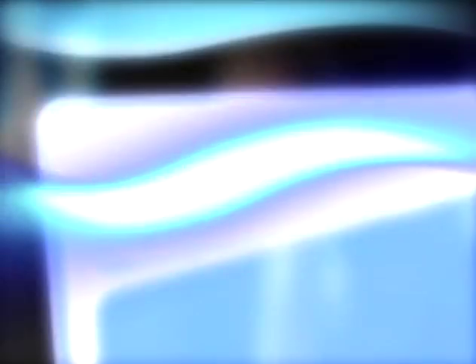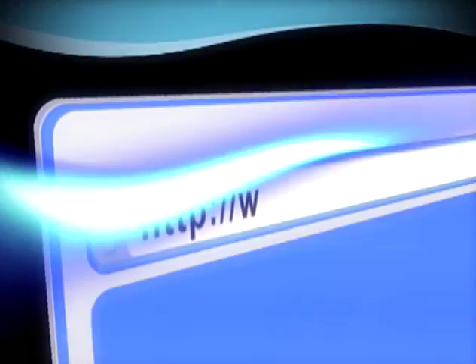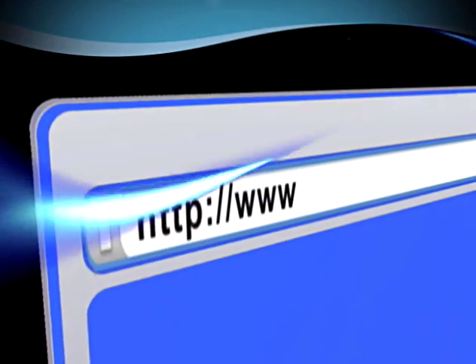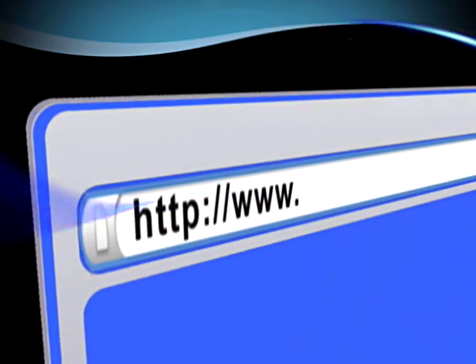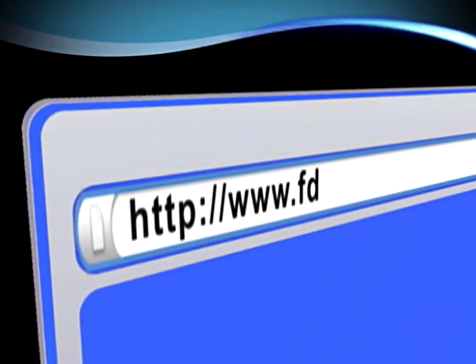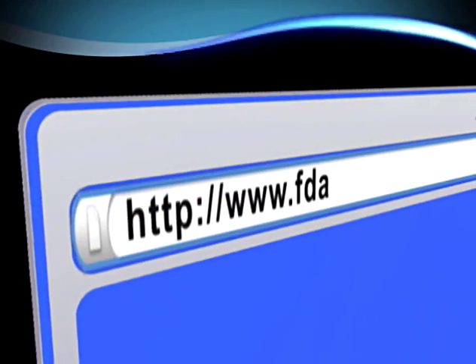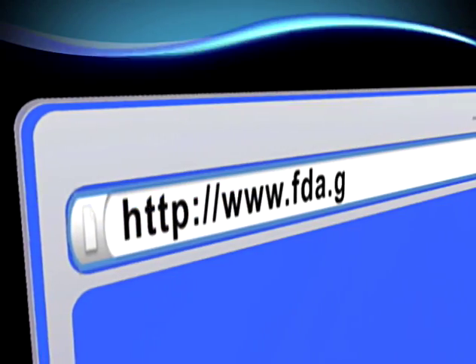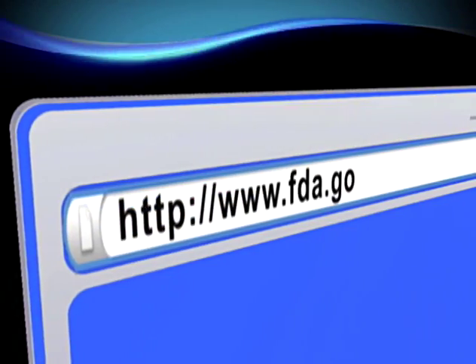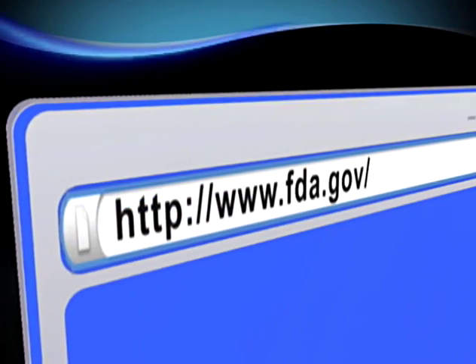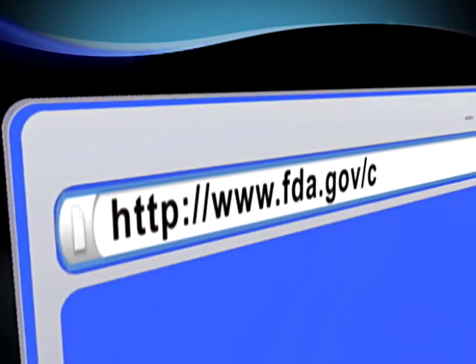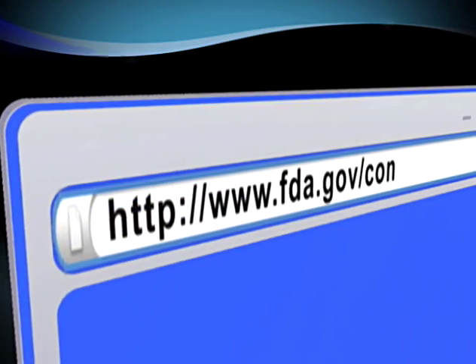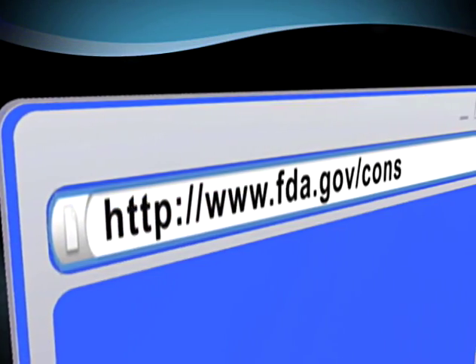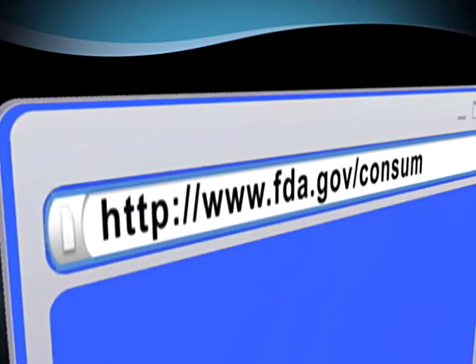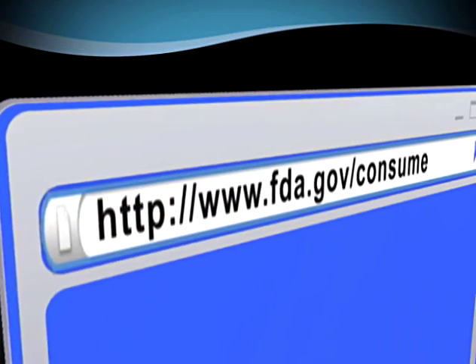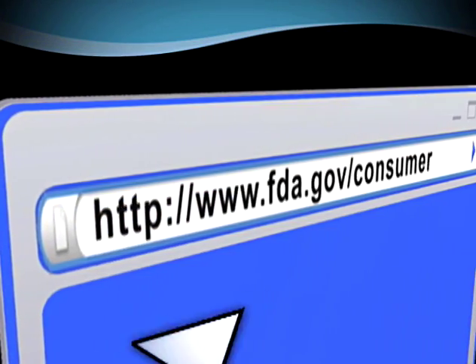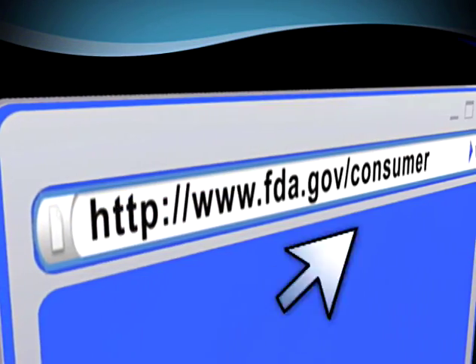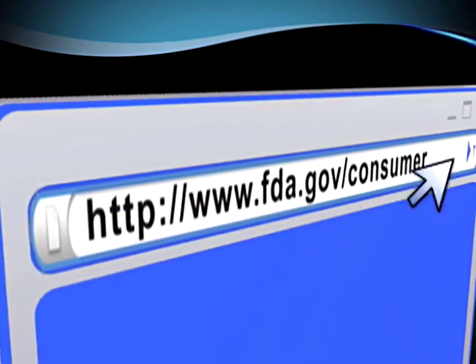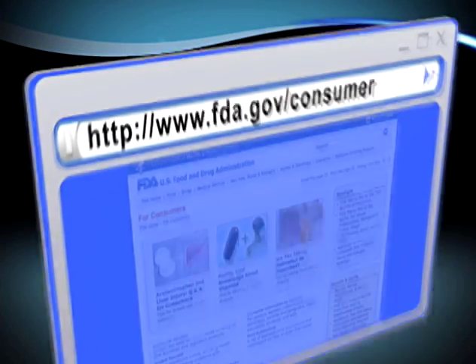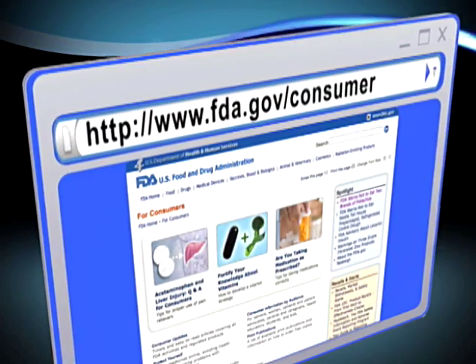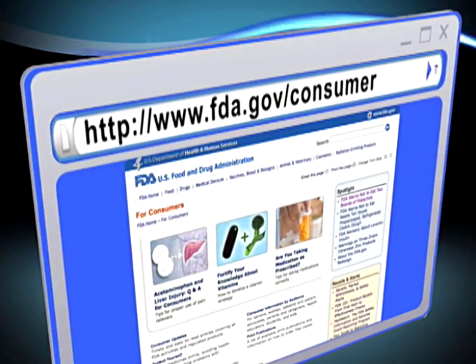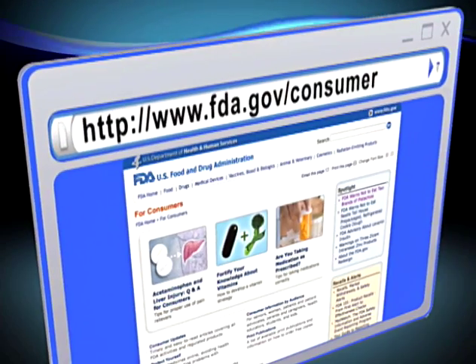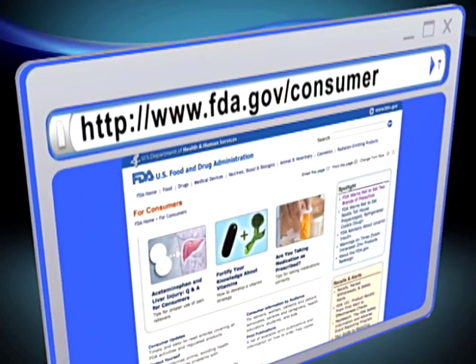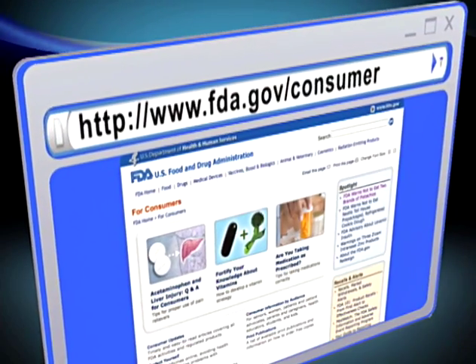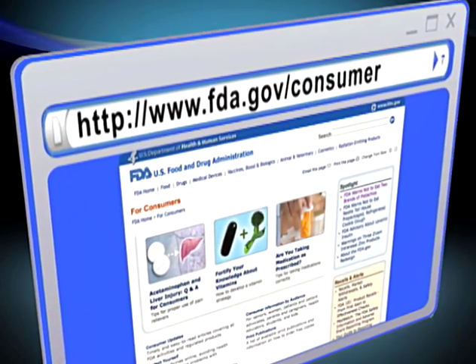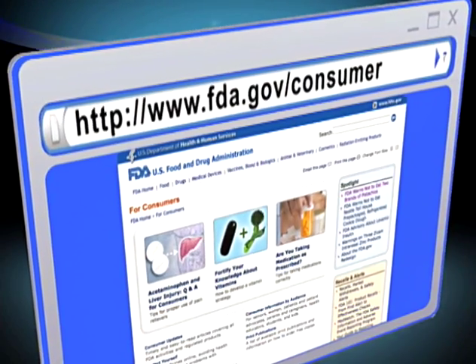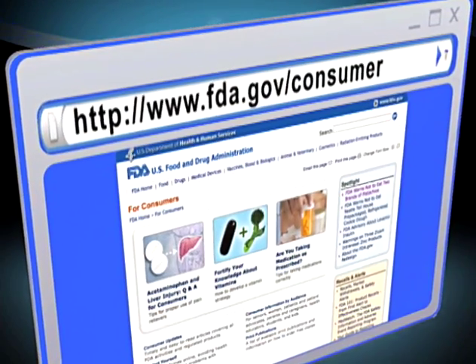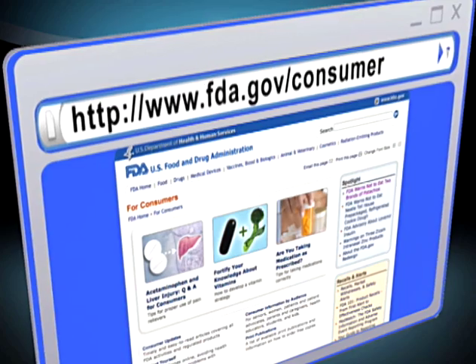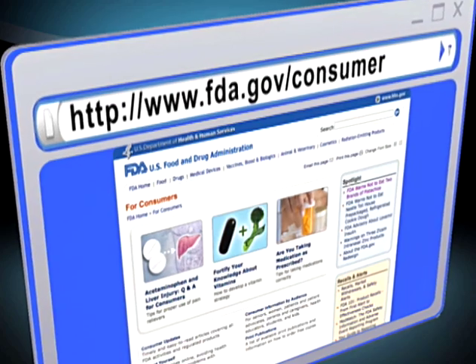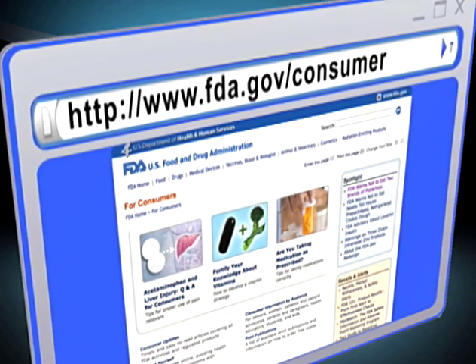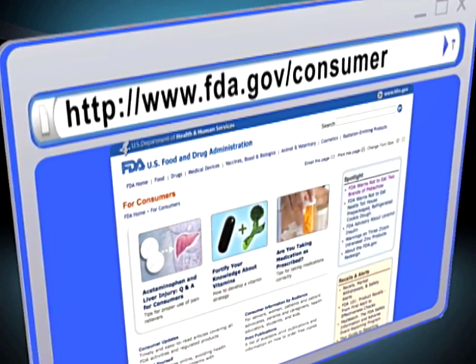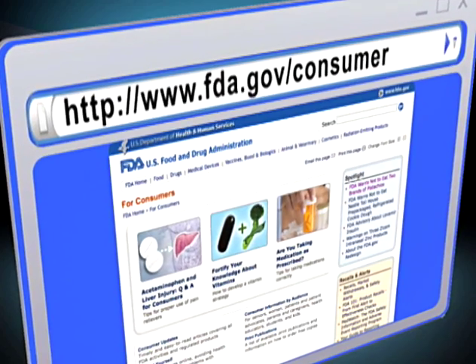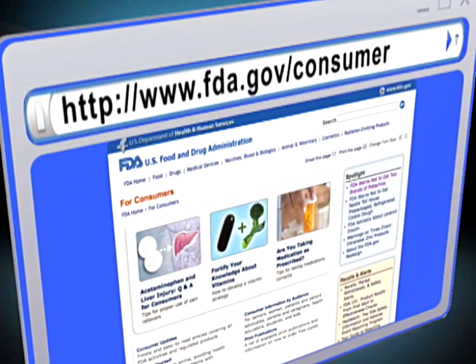For more information on this and other health topics, visit FDA.gov/consumer.